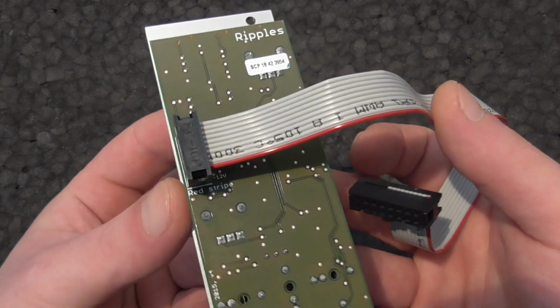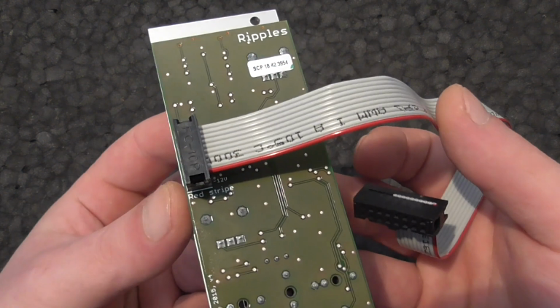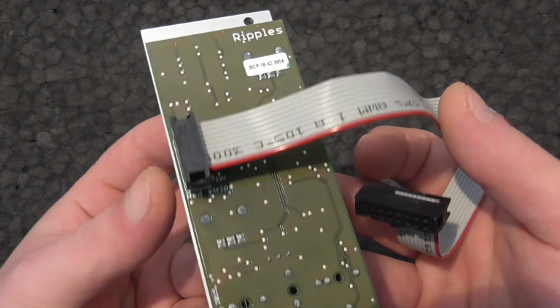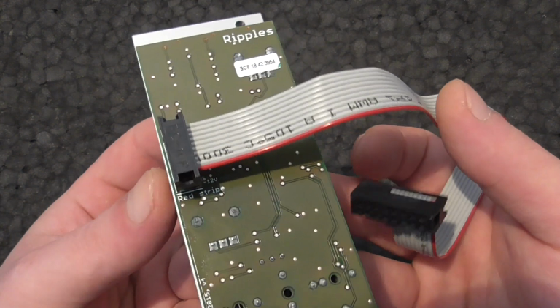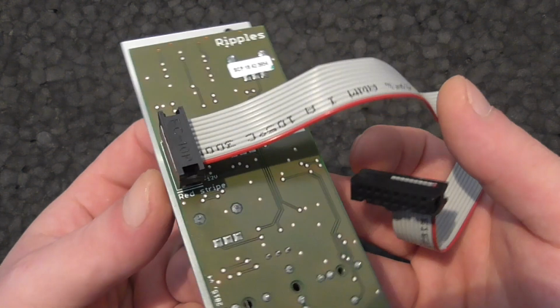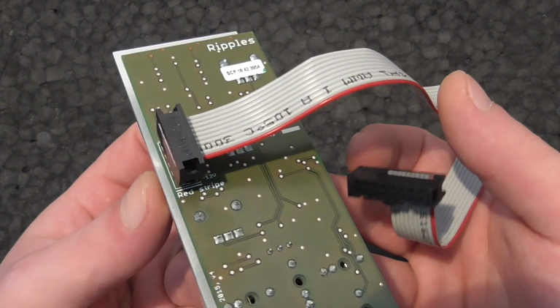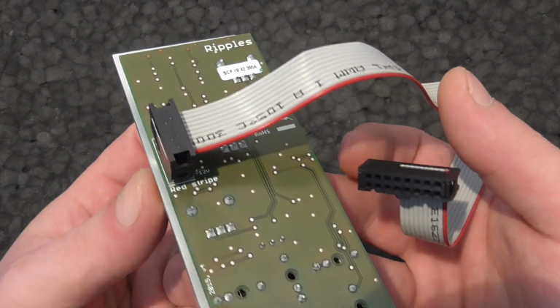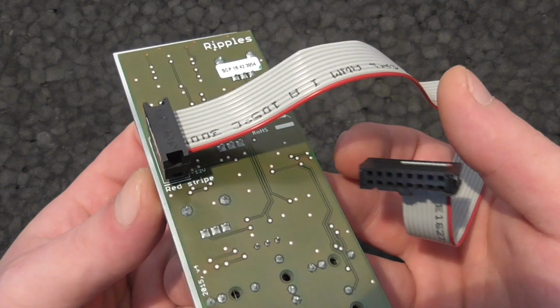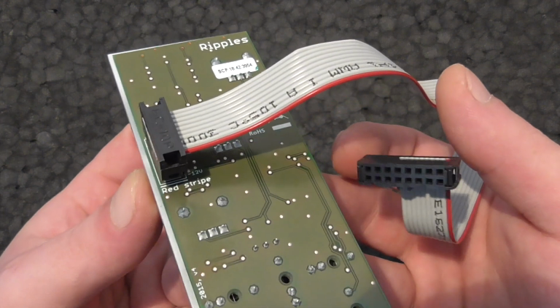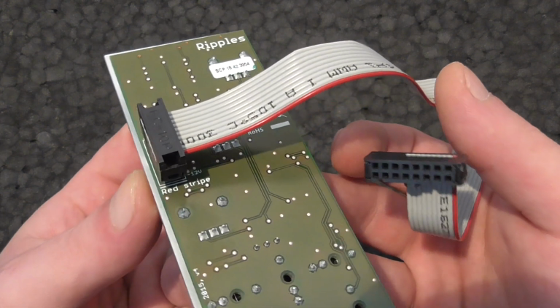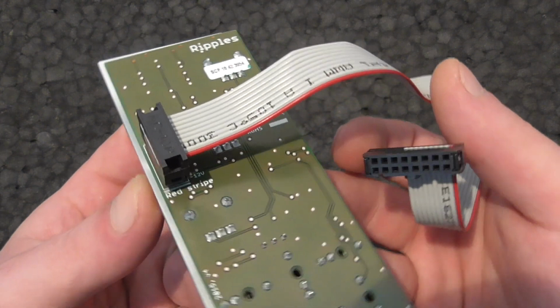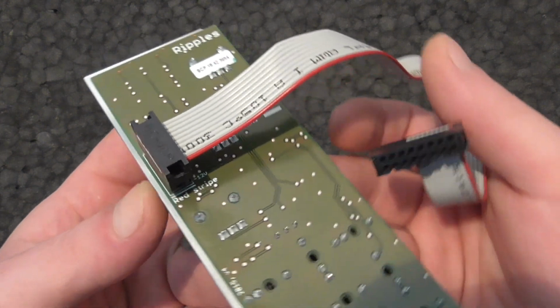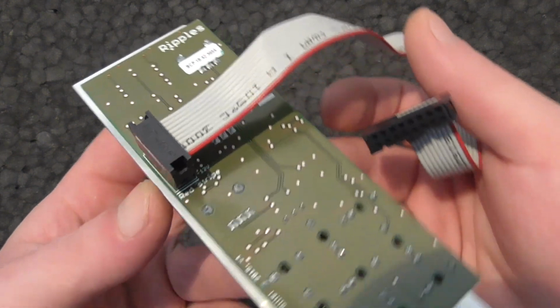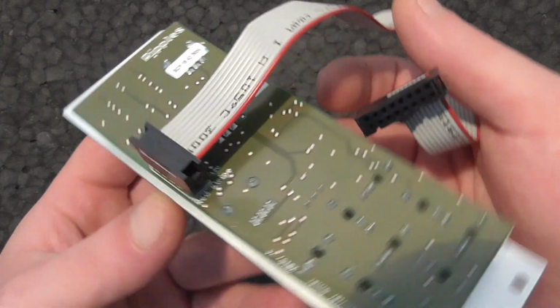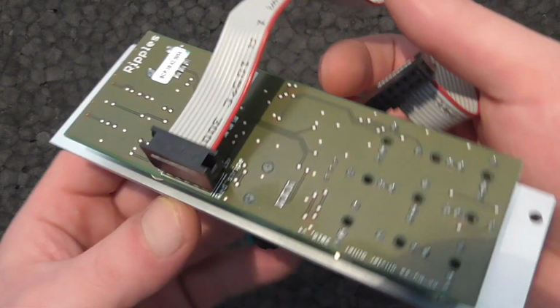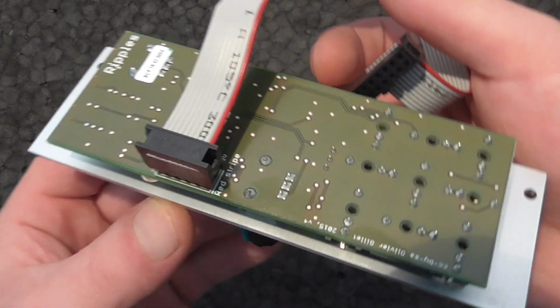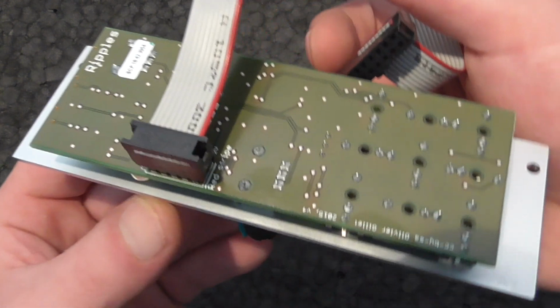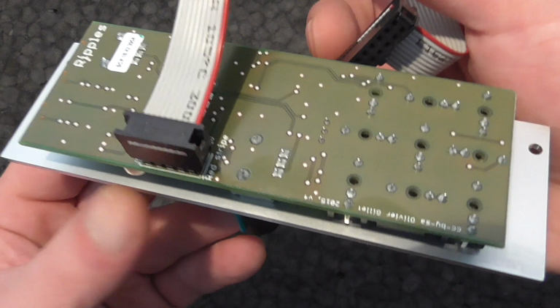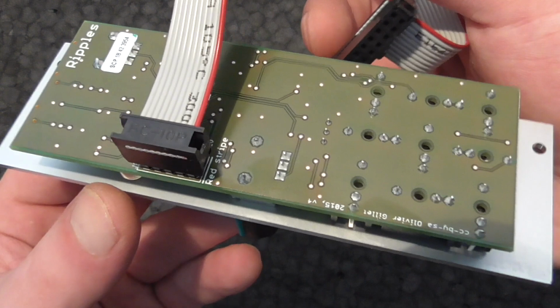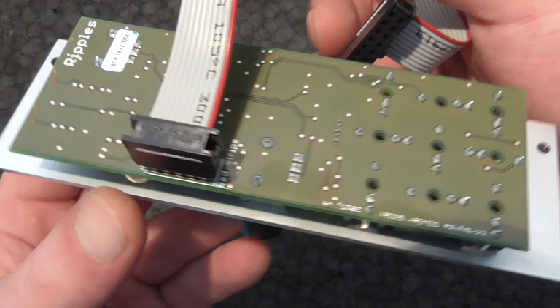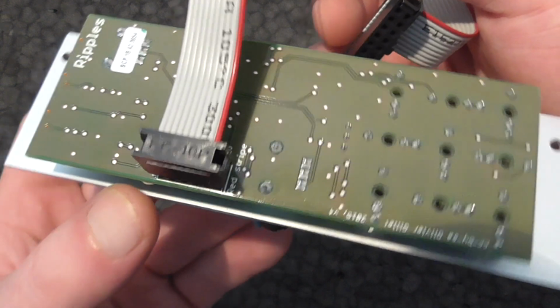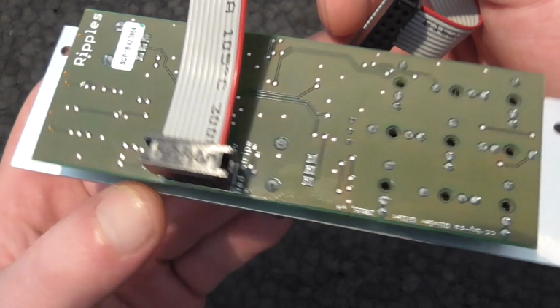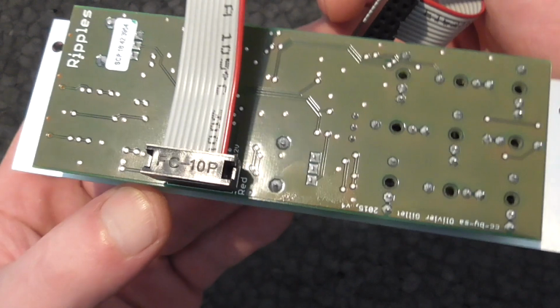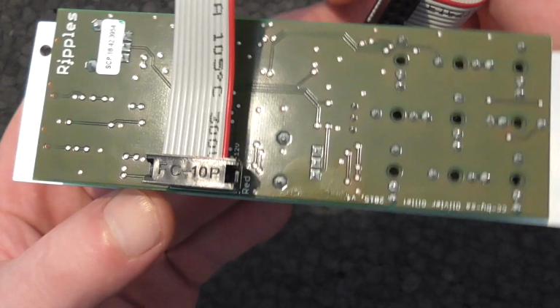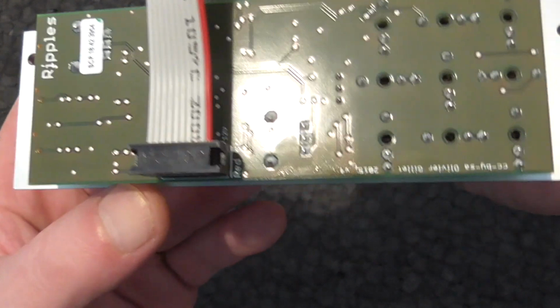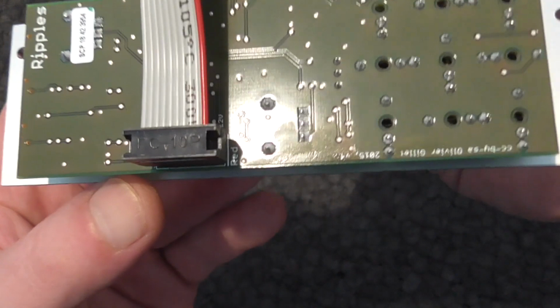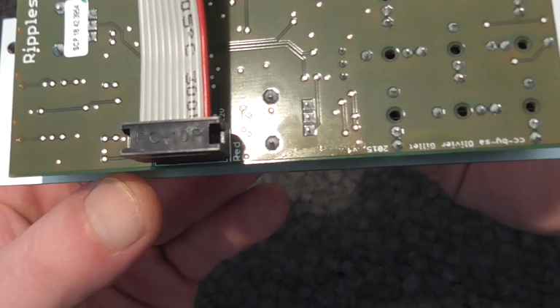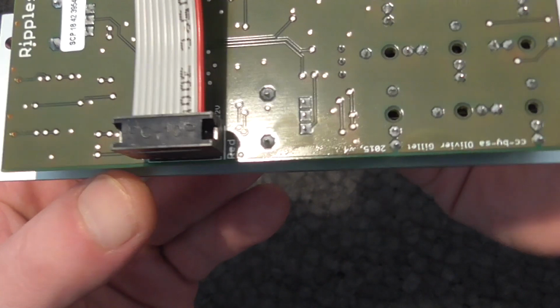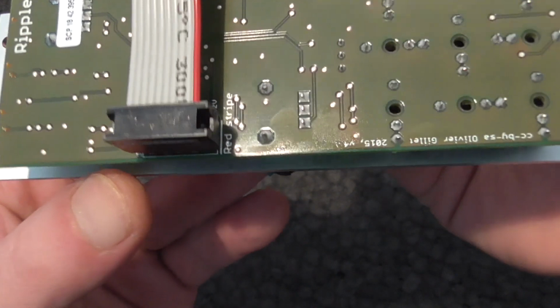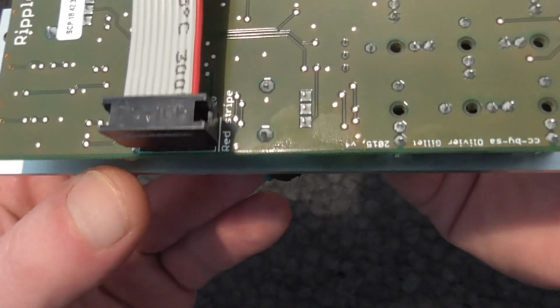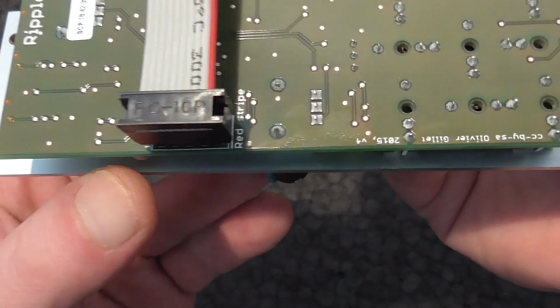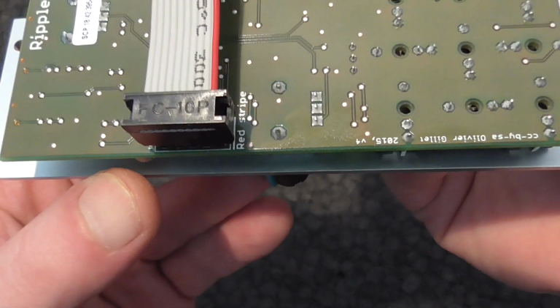Connecting is foolproof here. The minus 12 volts are labeled and it also says red stripe here.